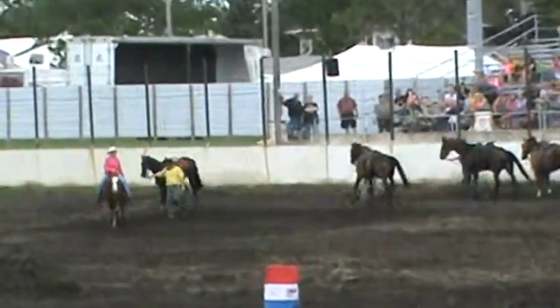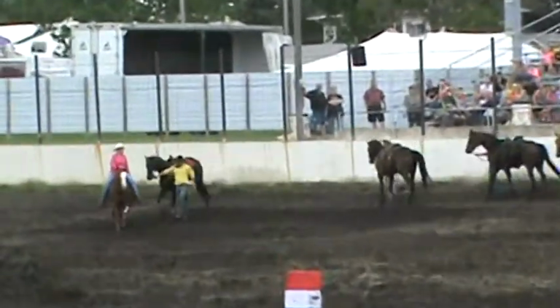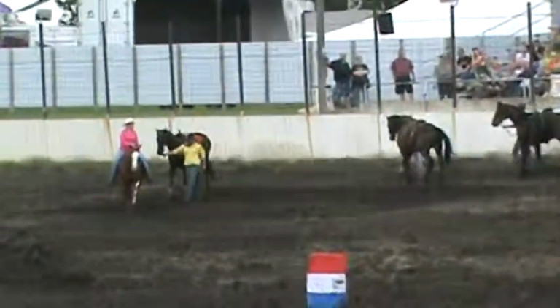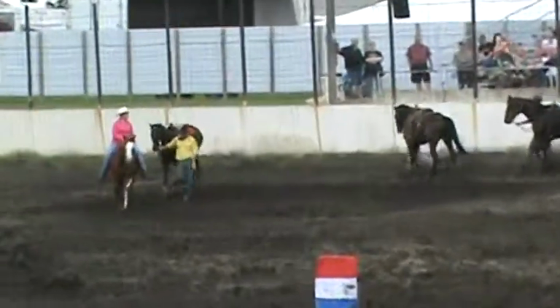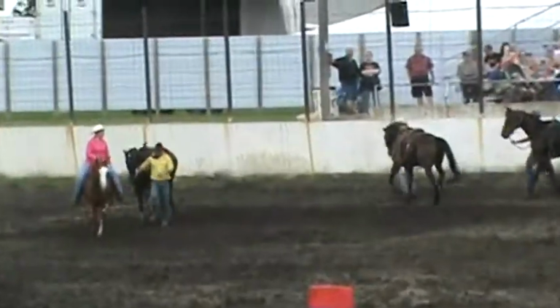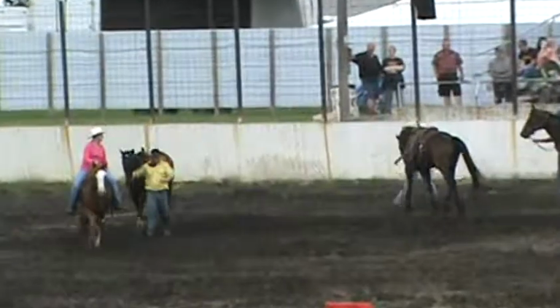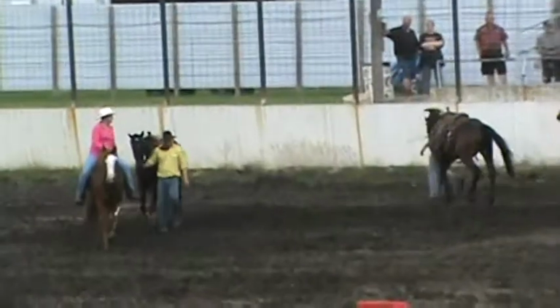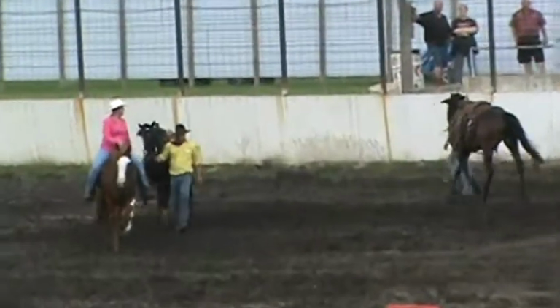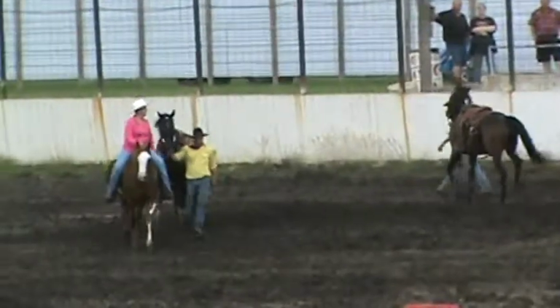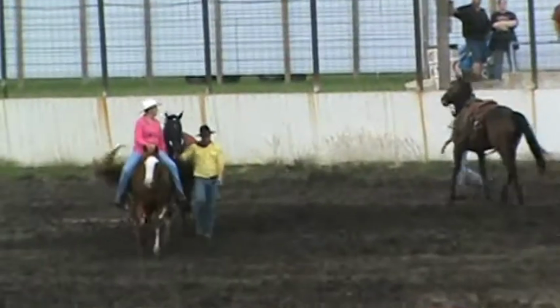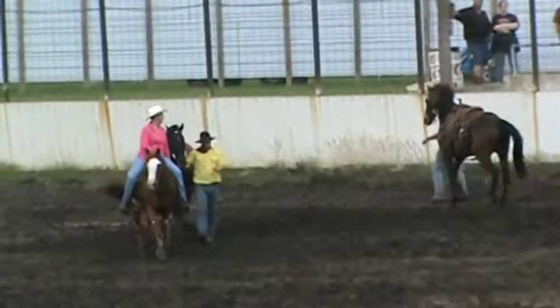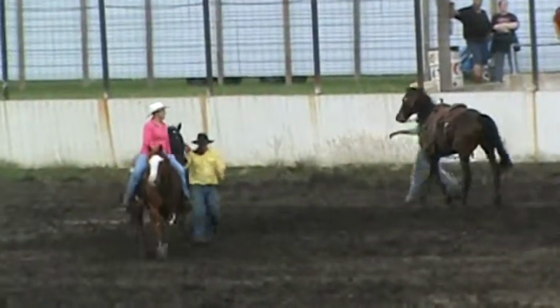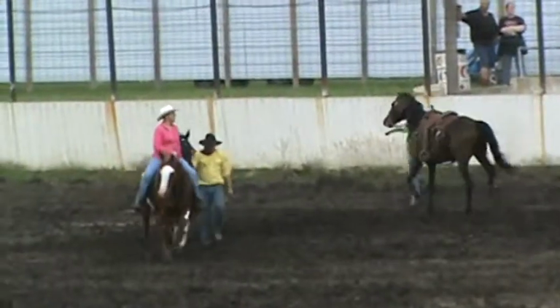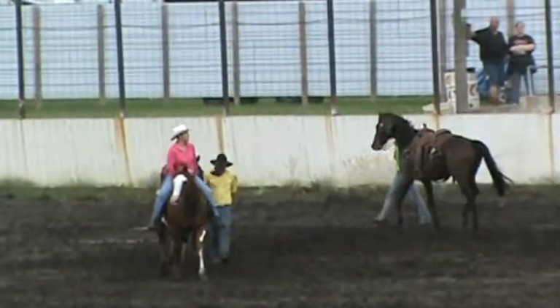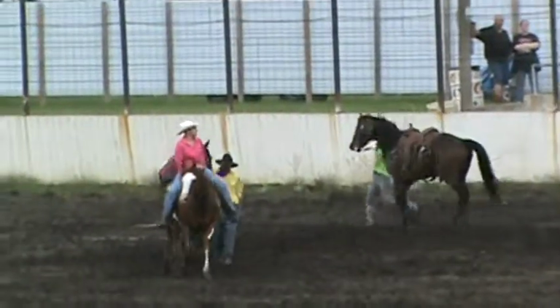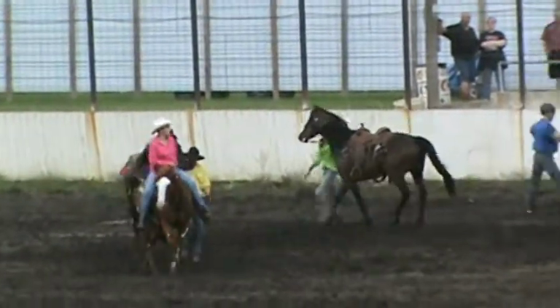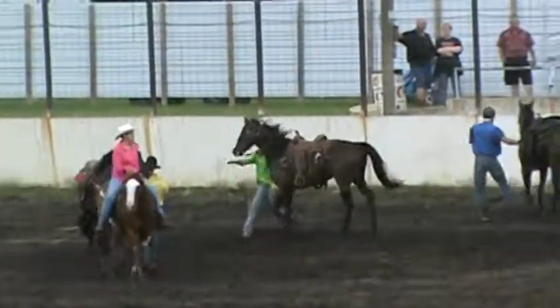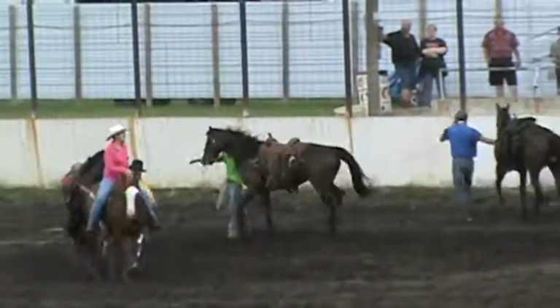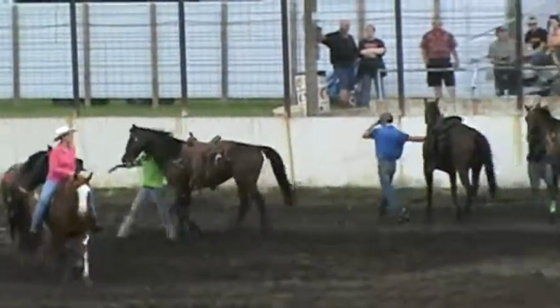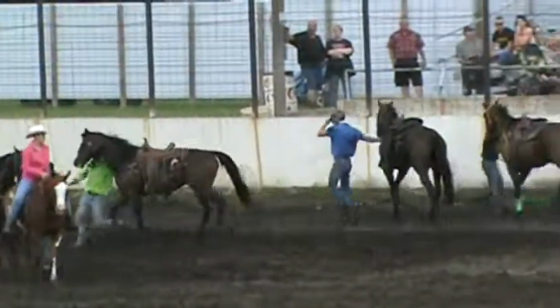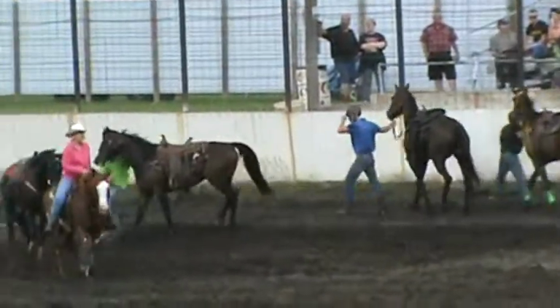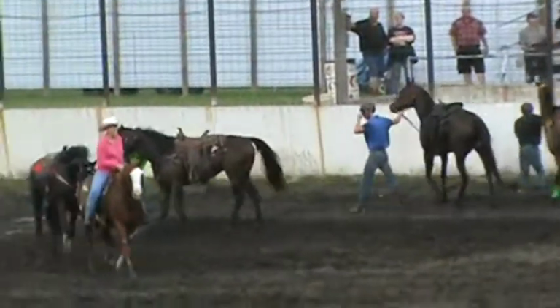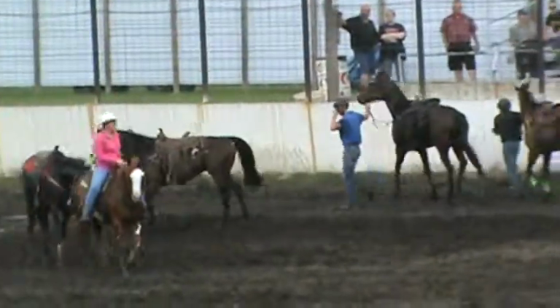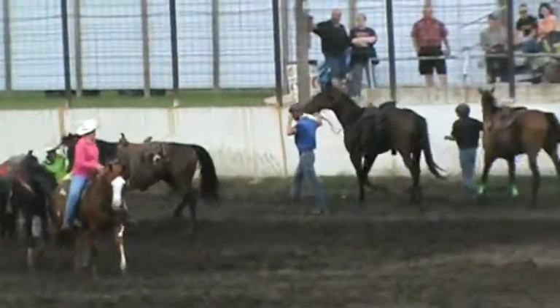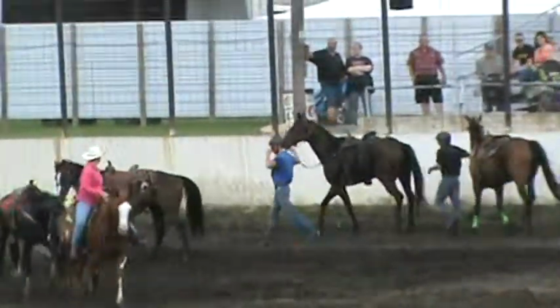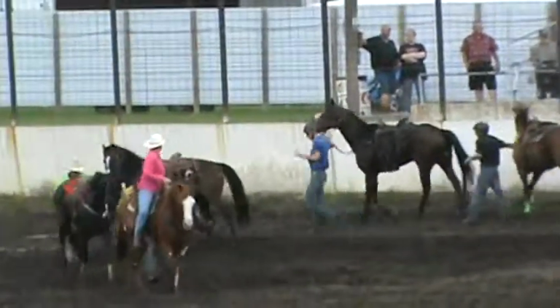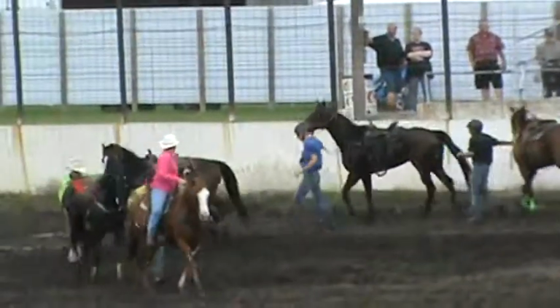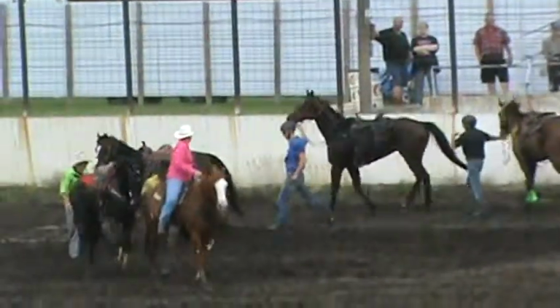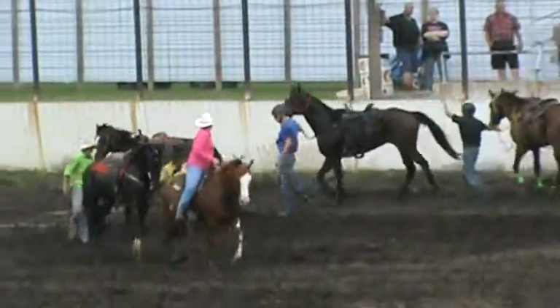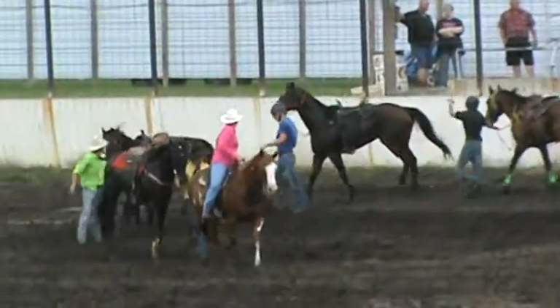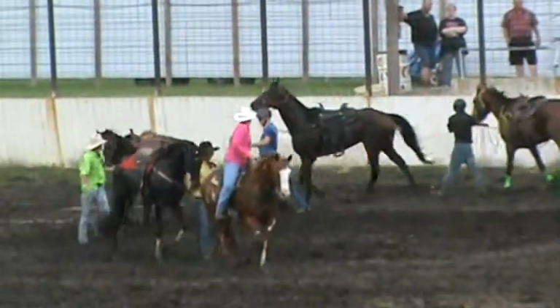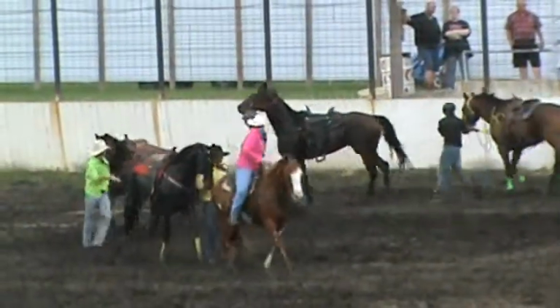Once the gun goes off, they can grab a hold of whatever they want to on that saddle to try and swing up on that big old tall for a red horse.